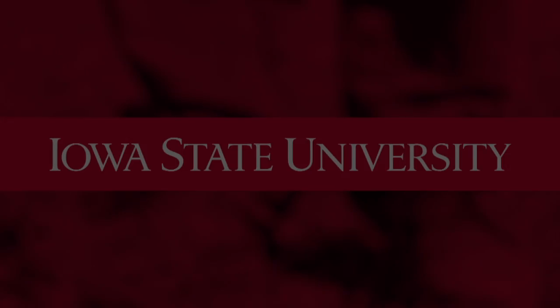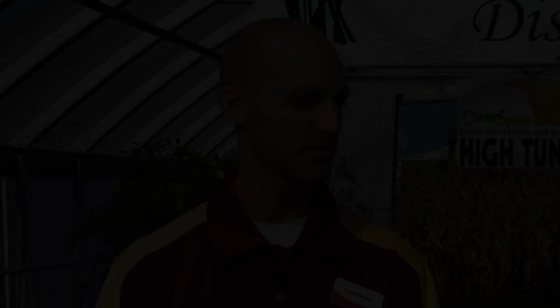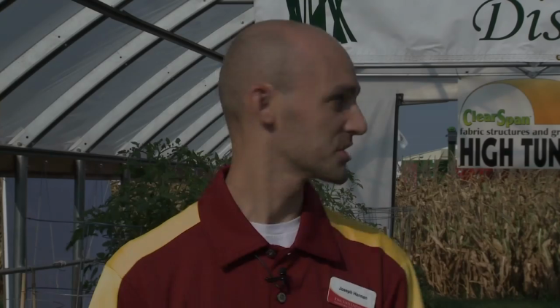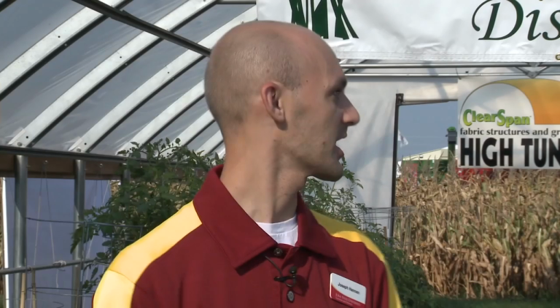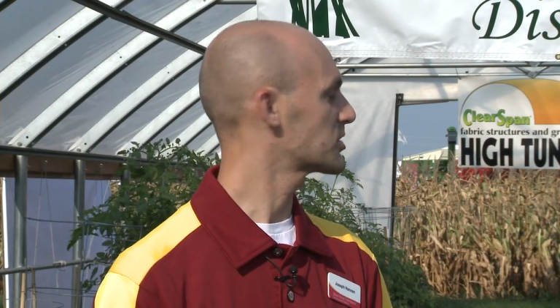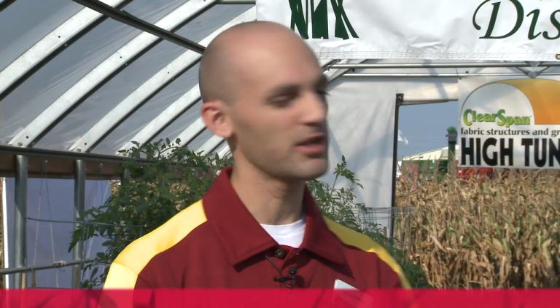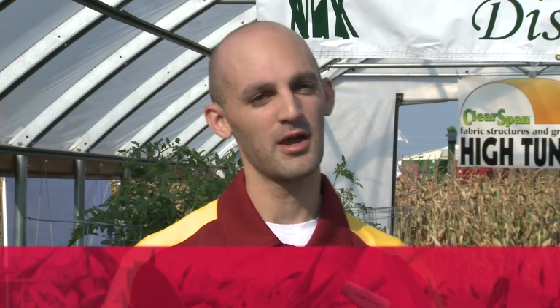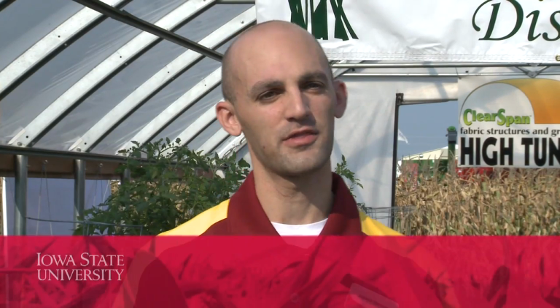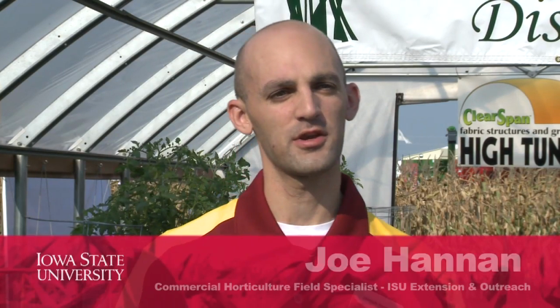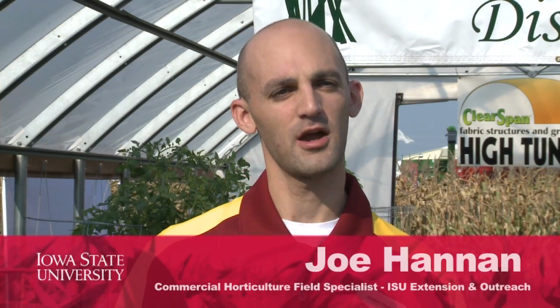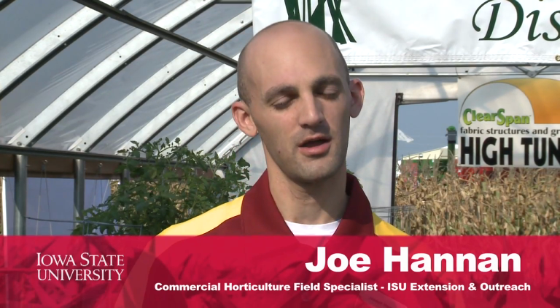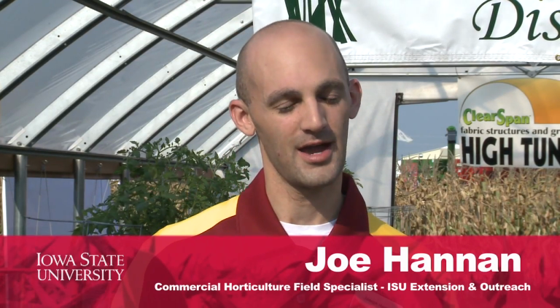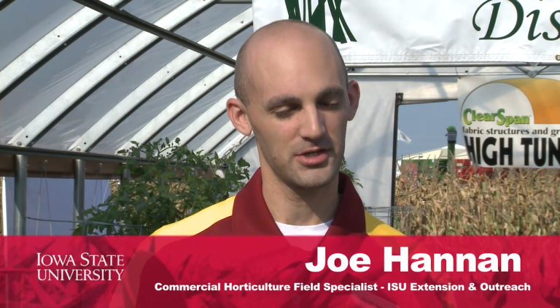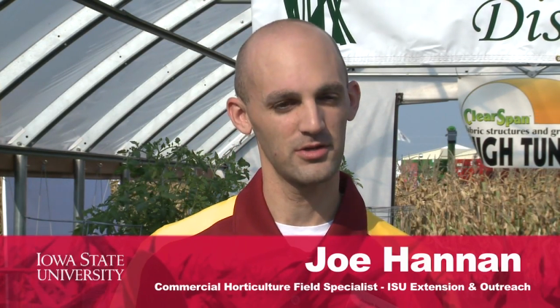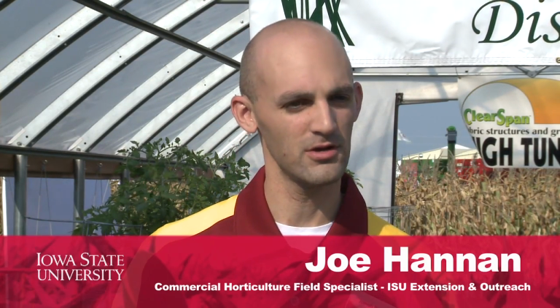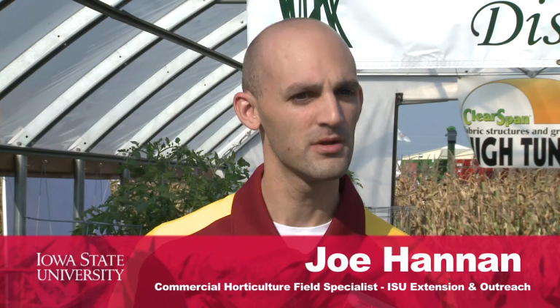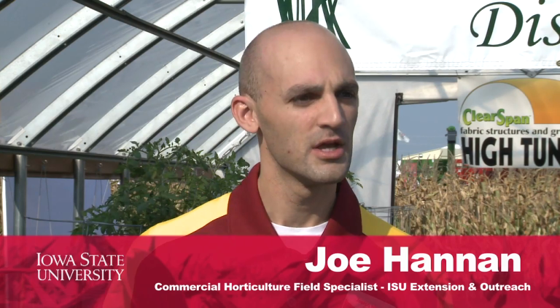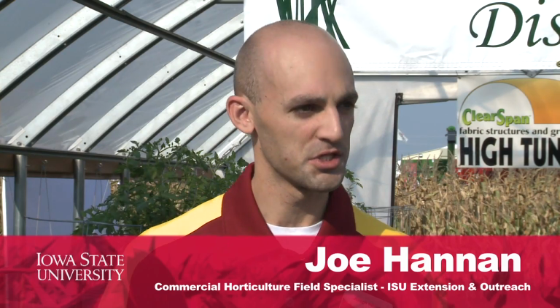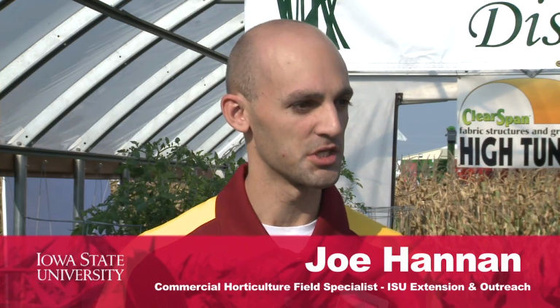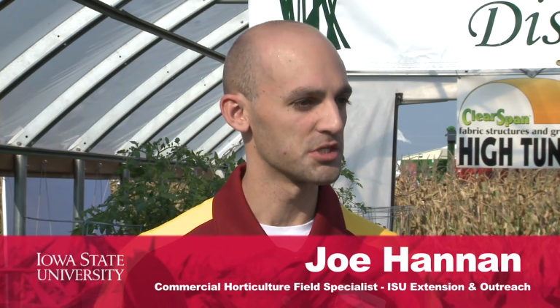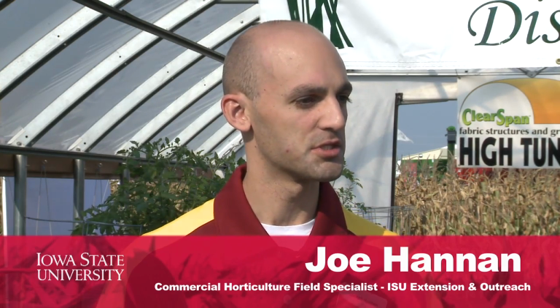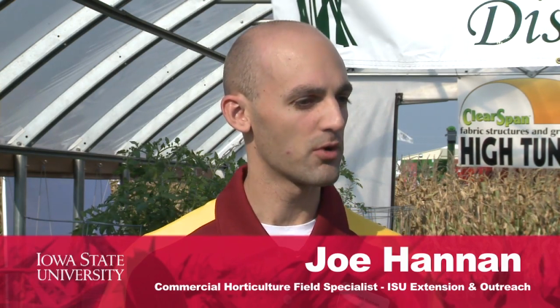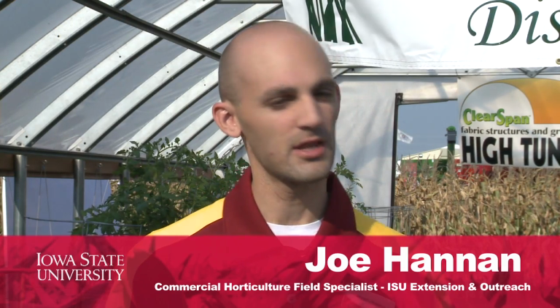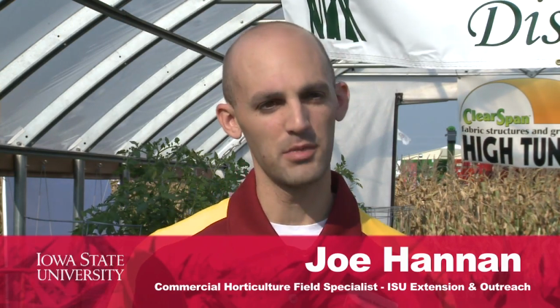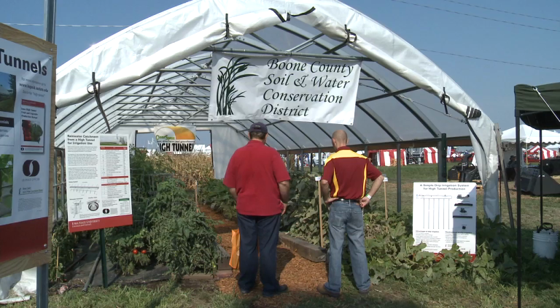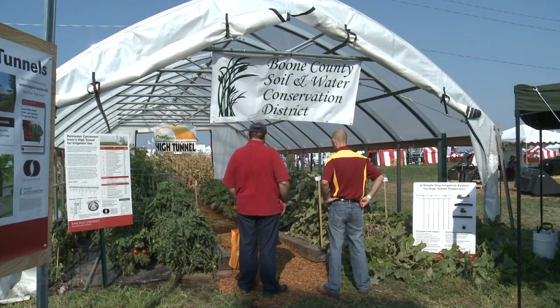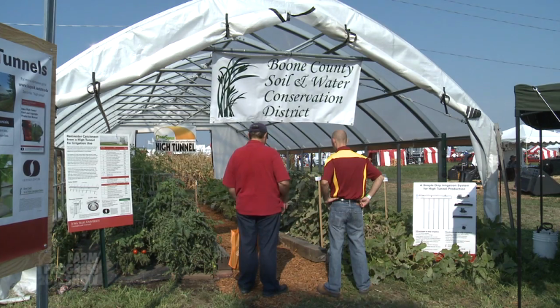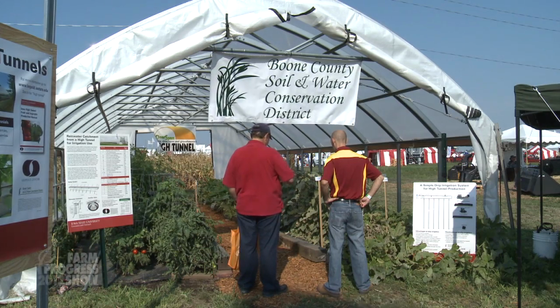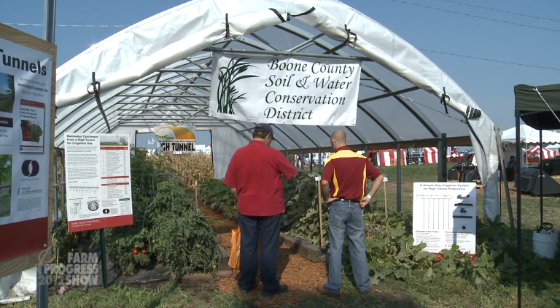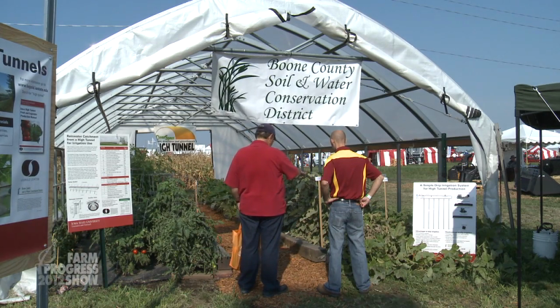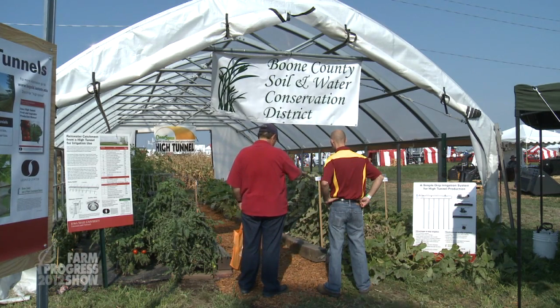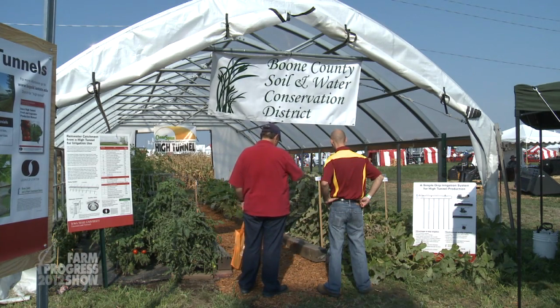This is a 20 by 30 high tunnel here. This was donated and built by FarmTek out of Dyersville, Iowa.